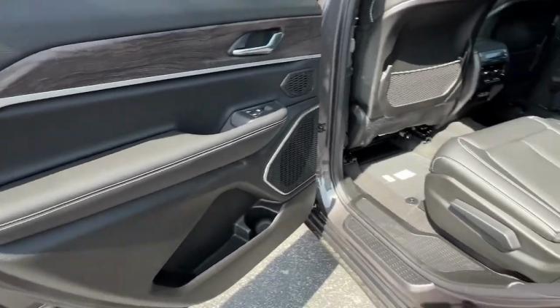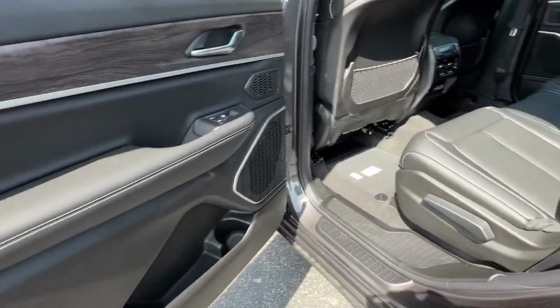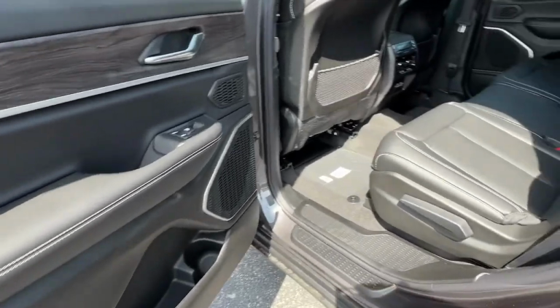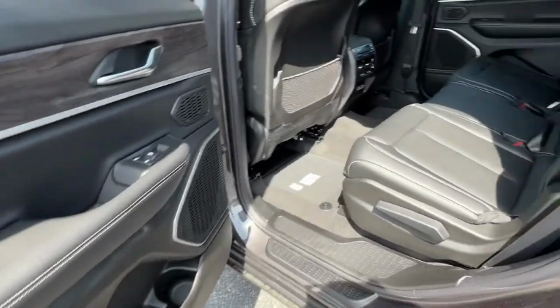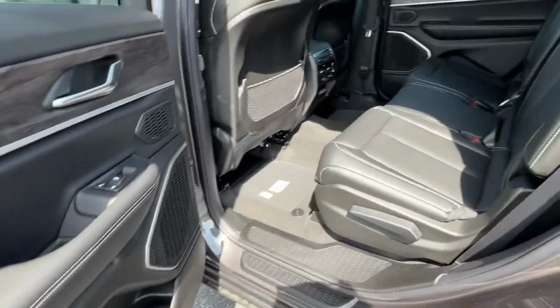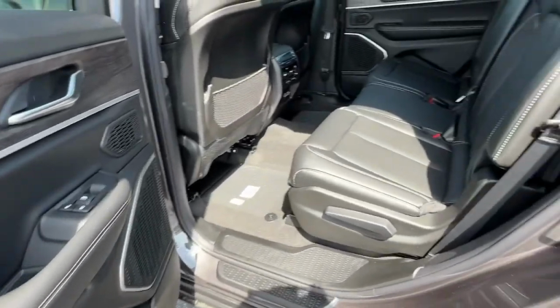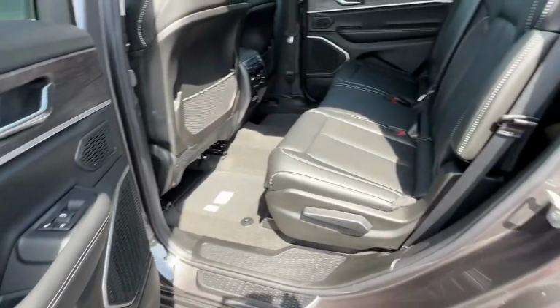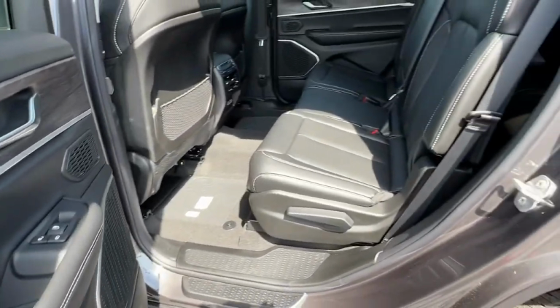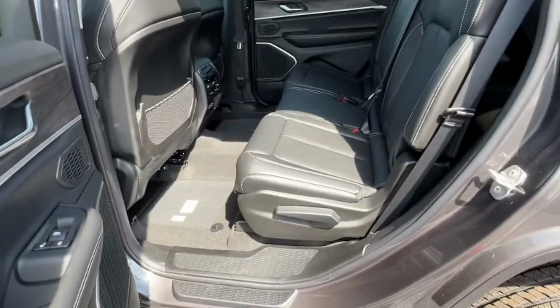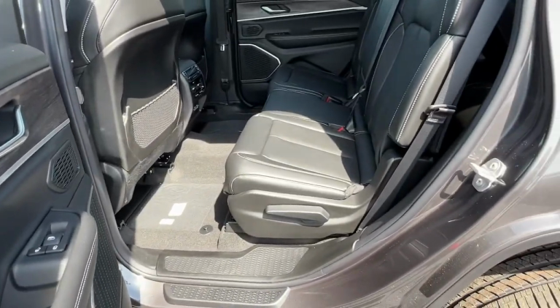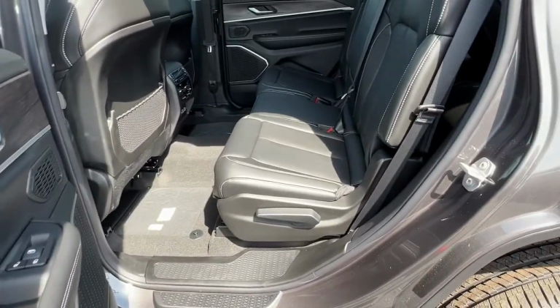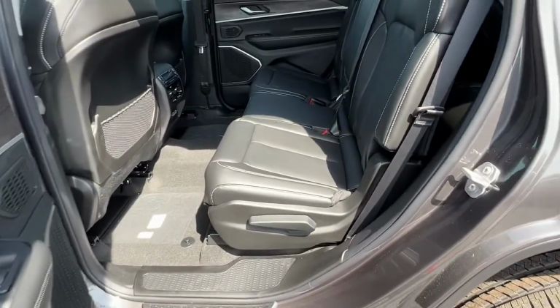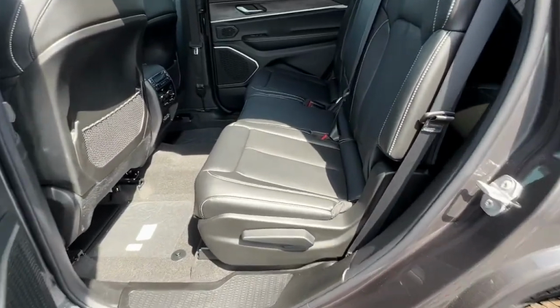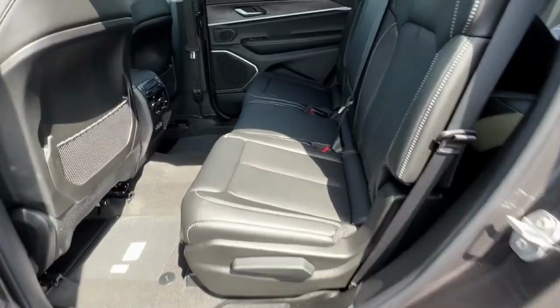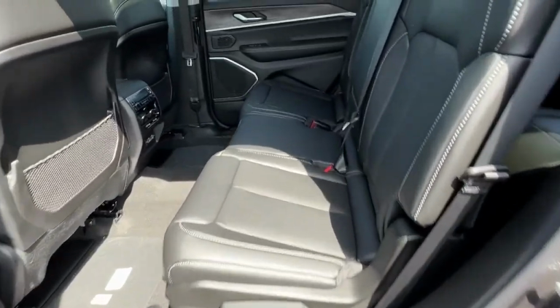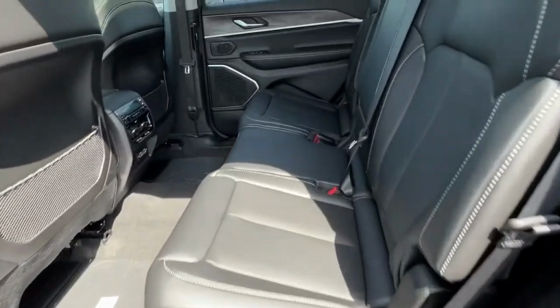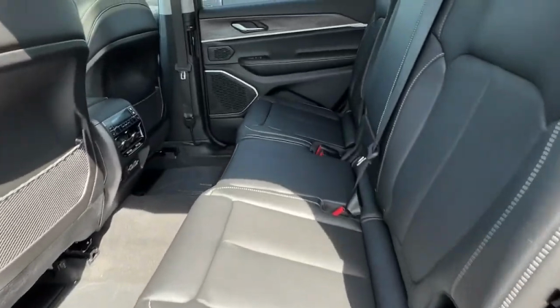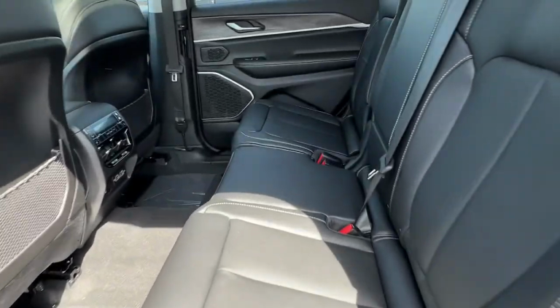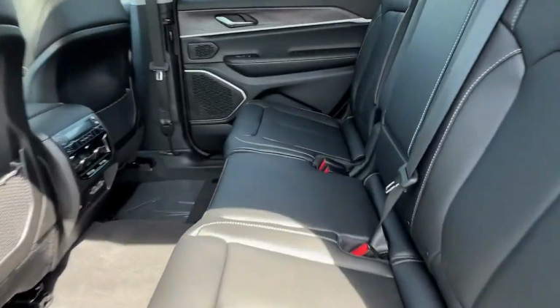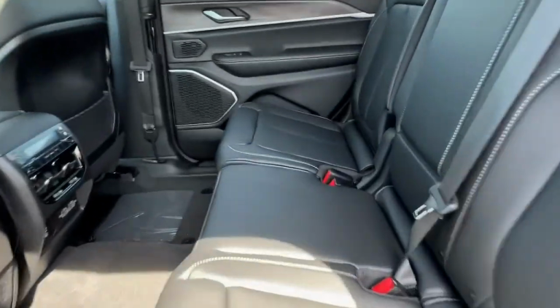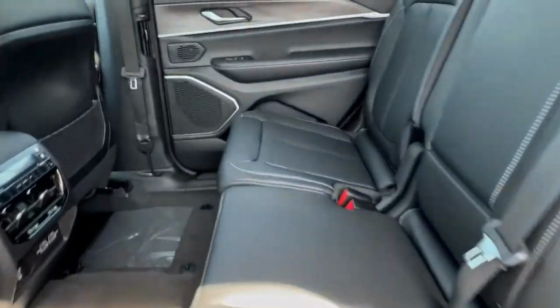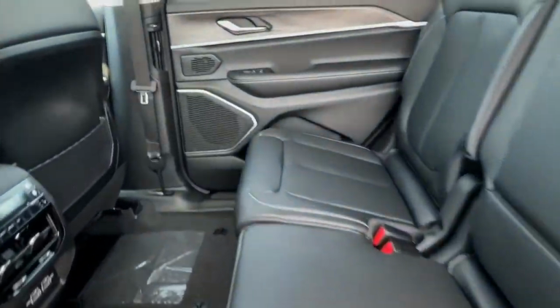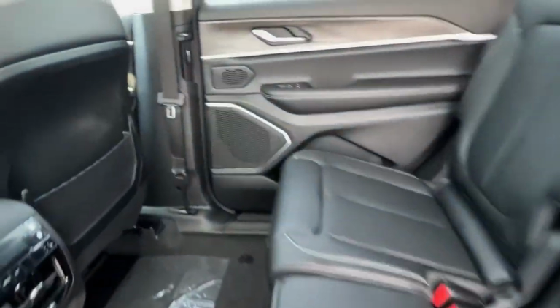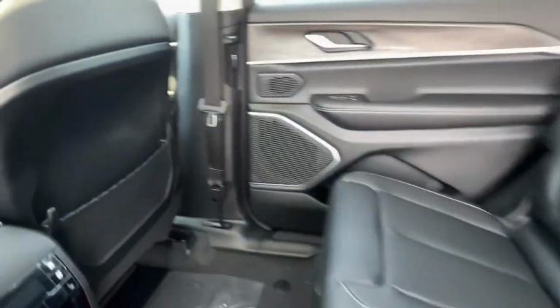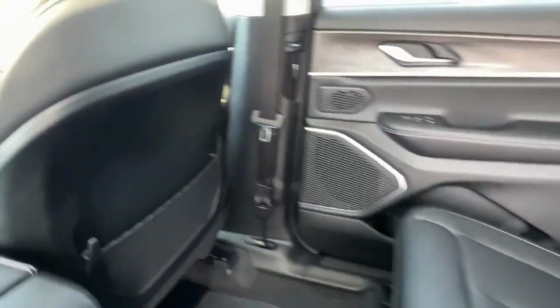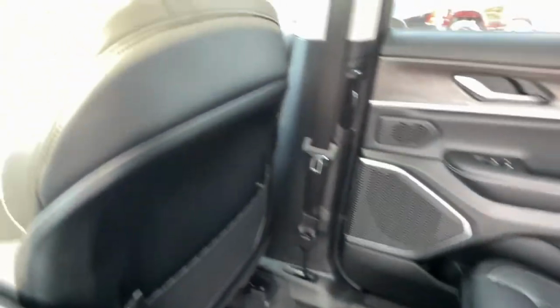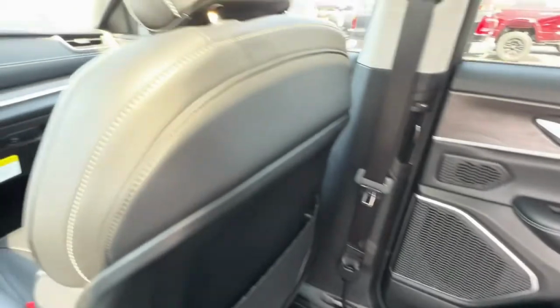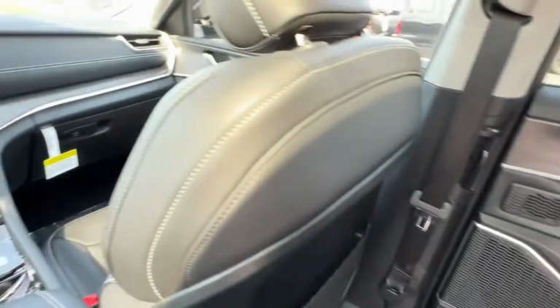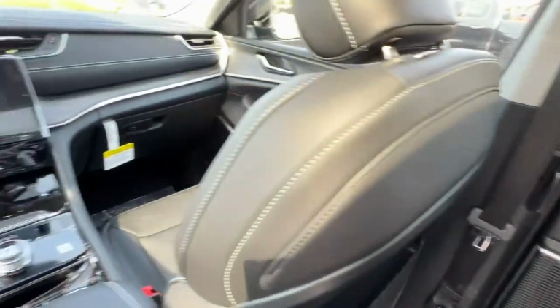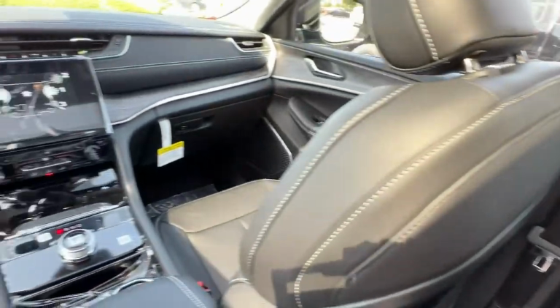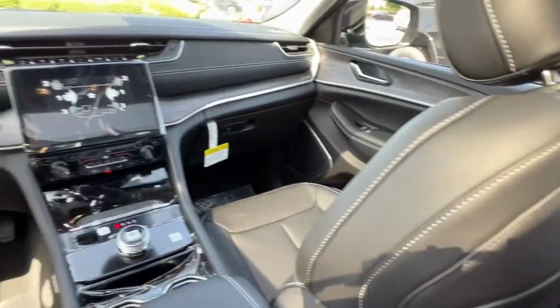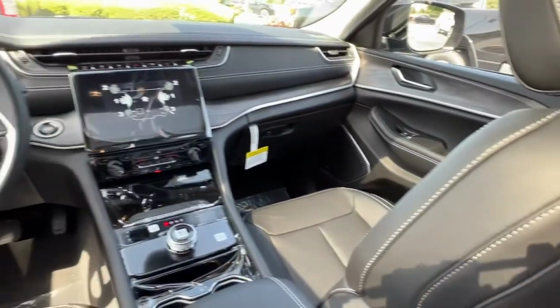You don't have to sacrifice comfort to get all-terrain capability. Drive the Grand Cherokee.